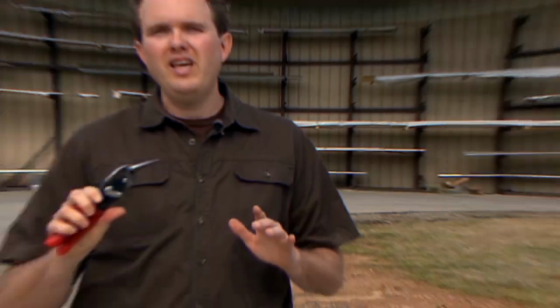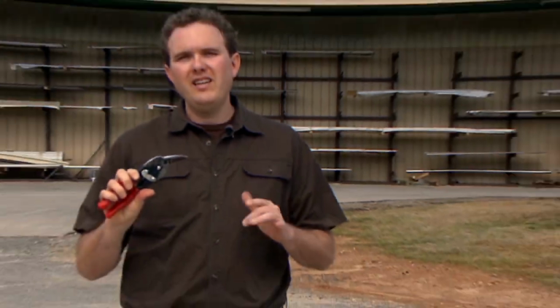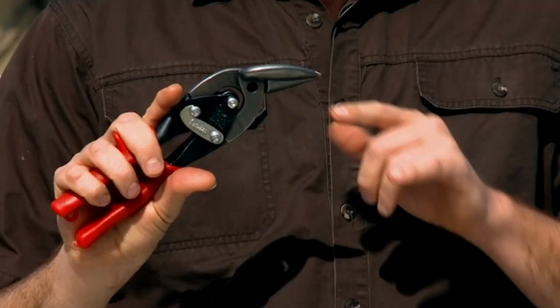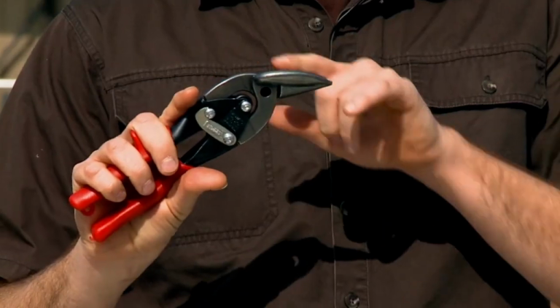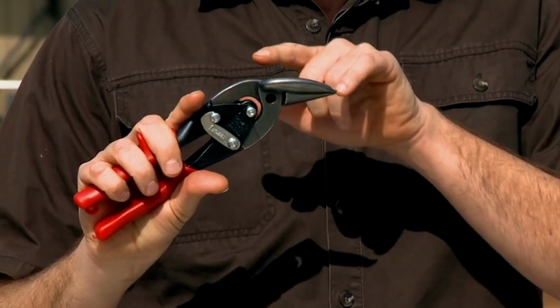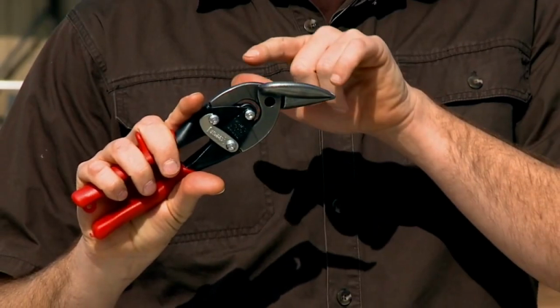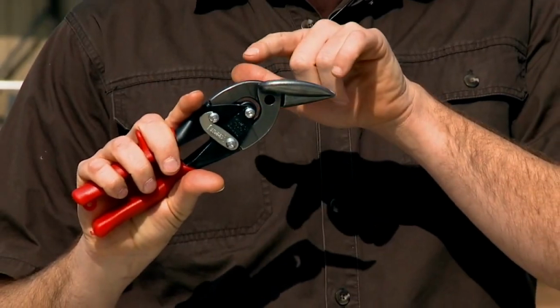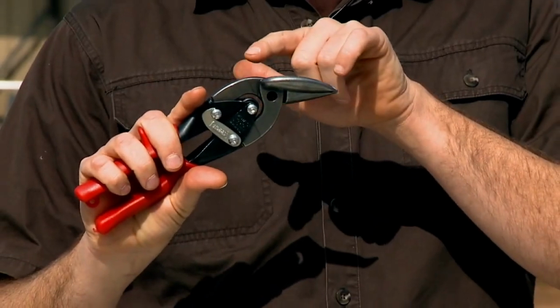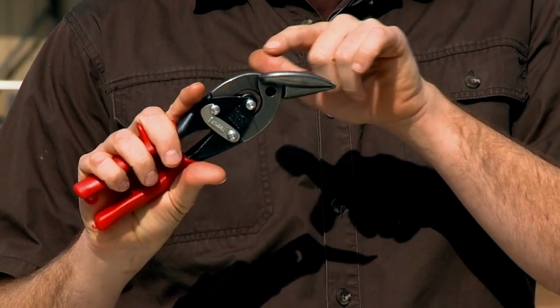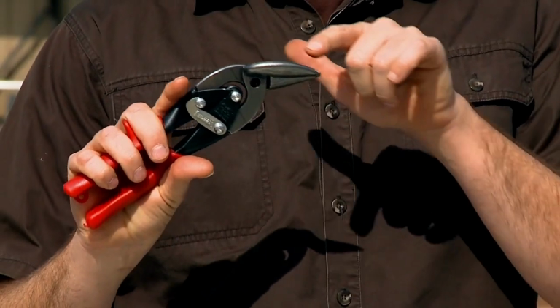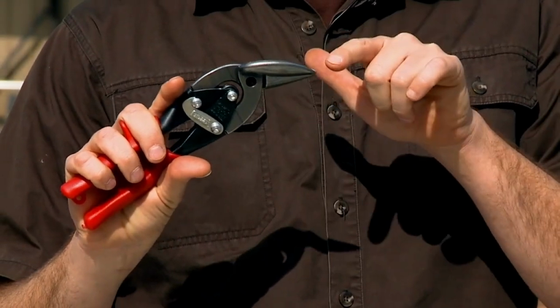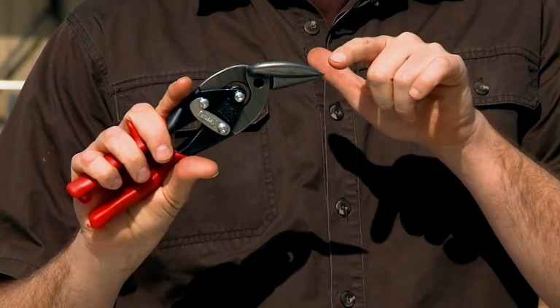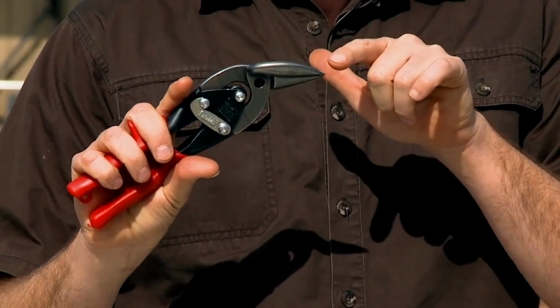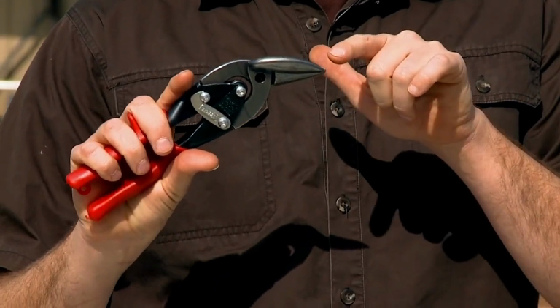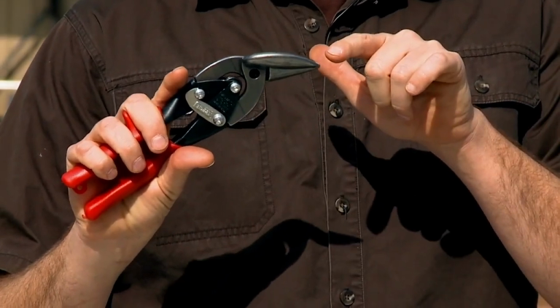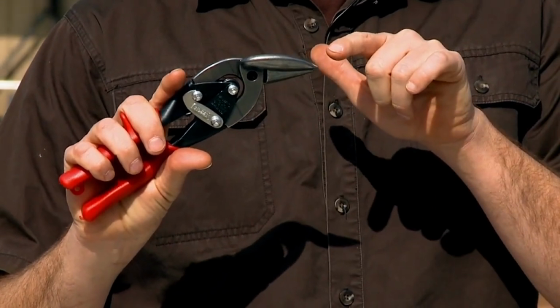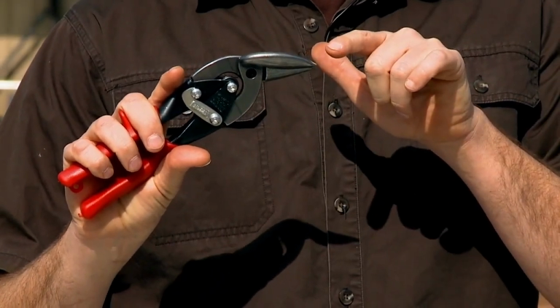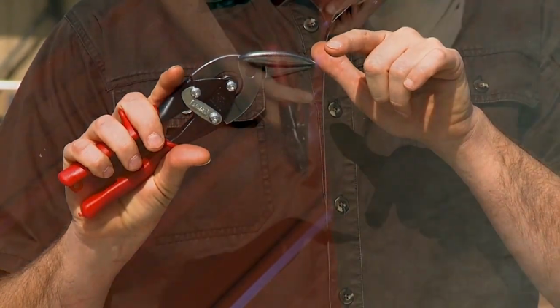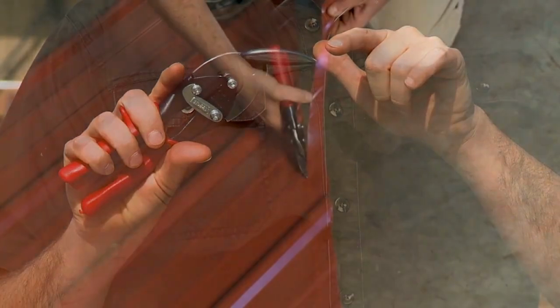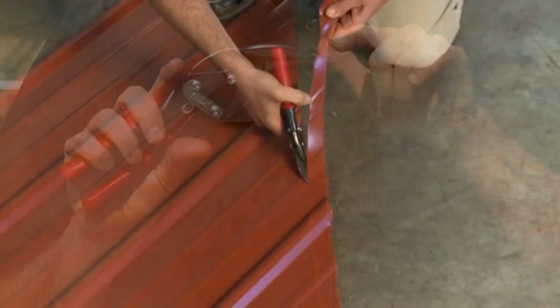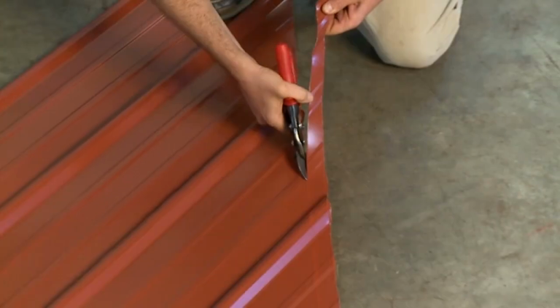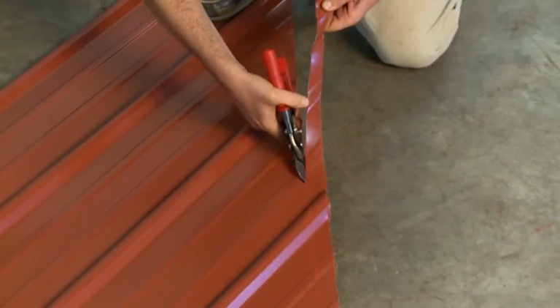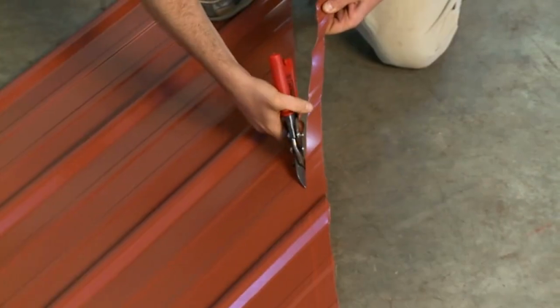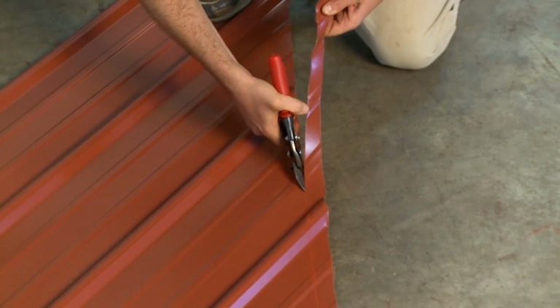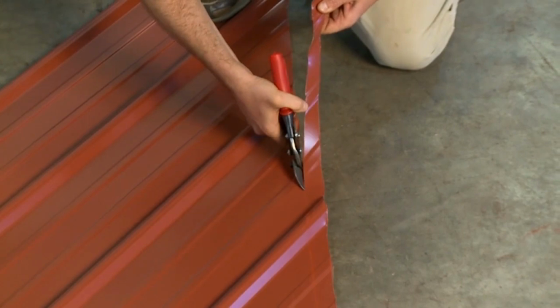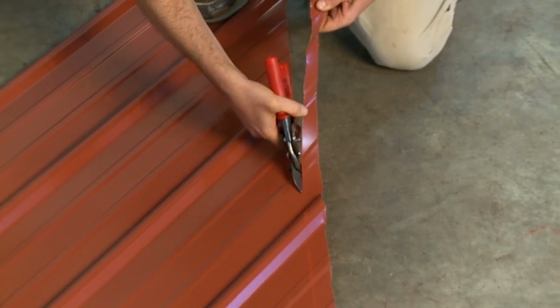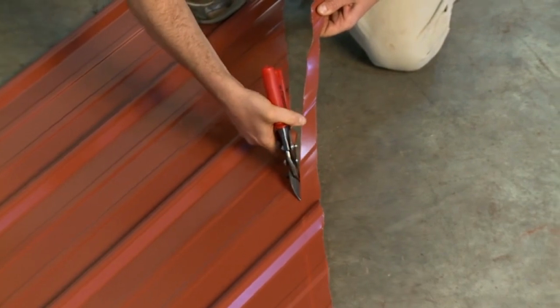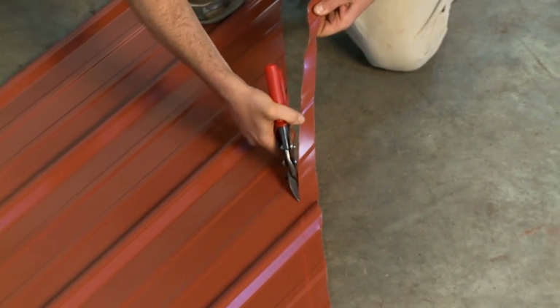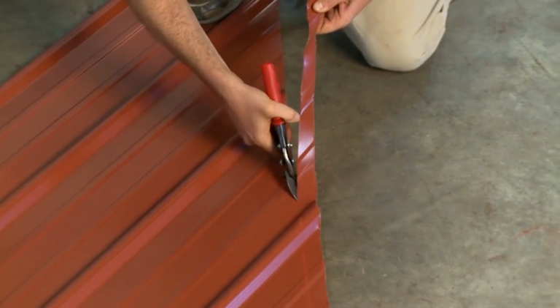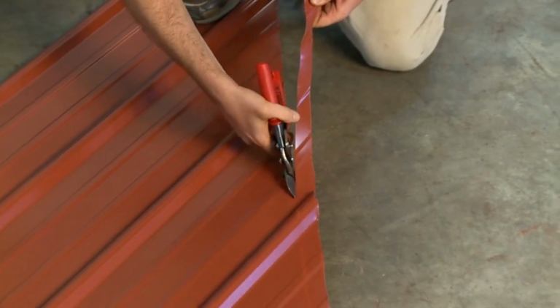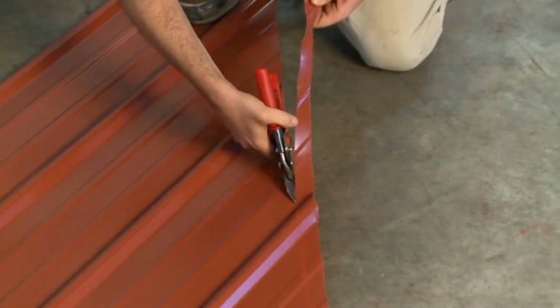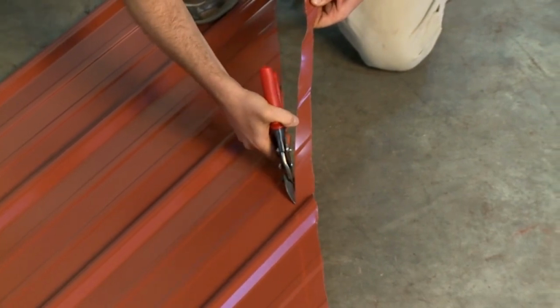What I really like about this style of snip is that the tip is angled so that it keeps your hand above the plane of the metal when you're trying to cut it.